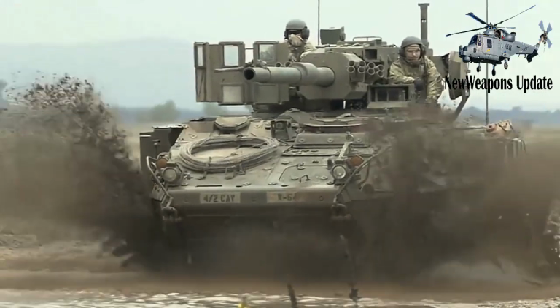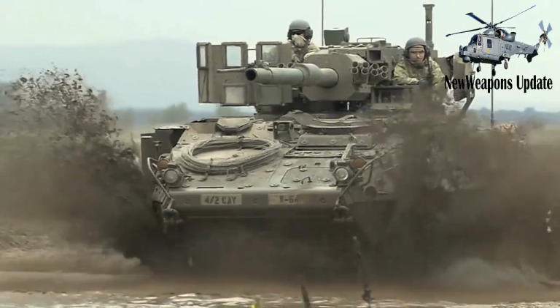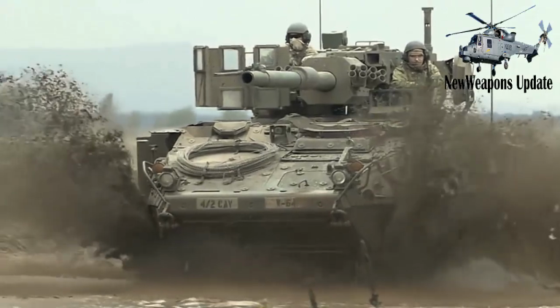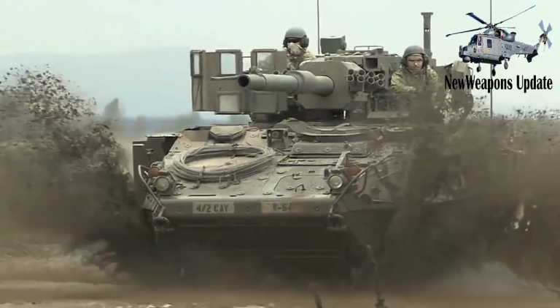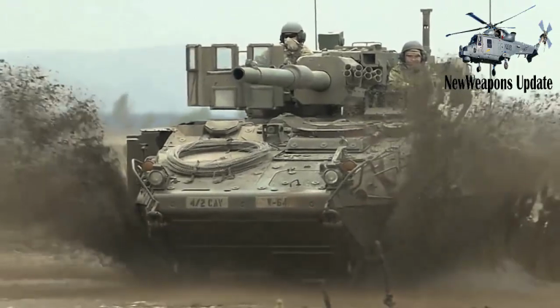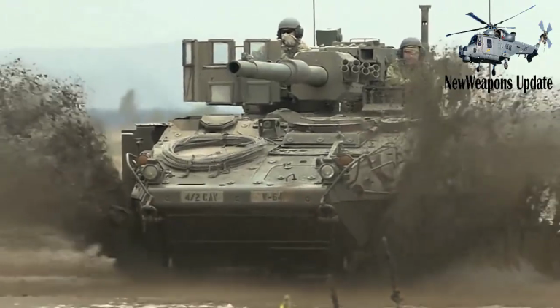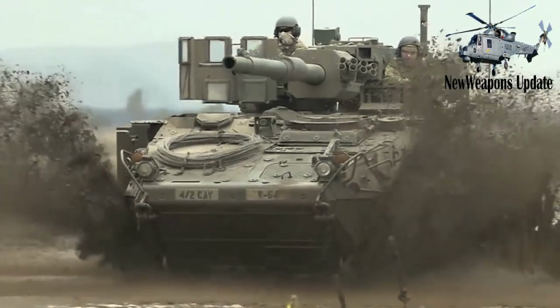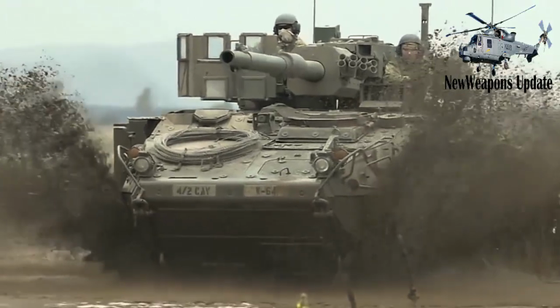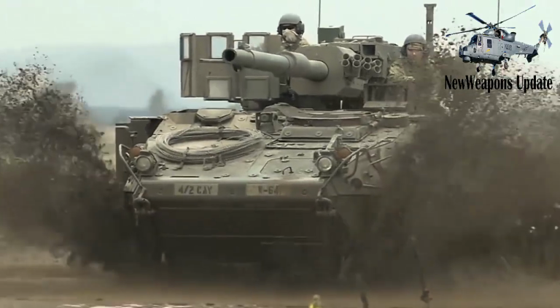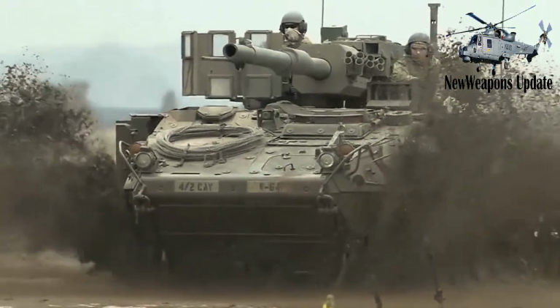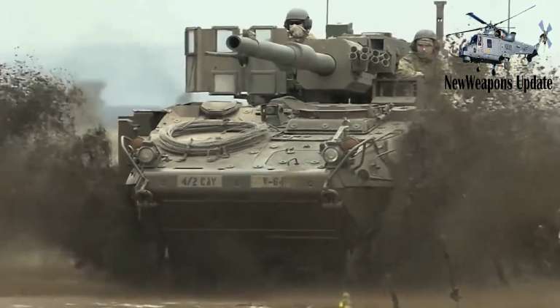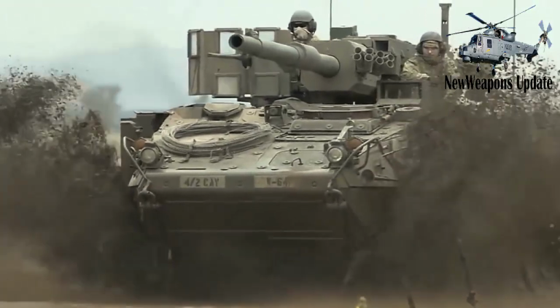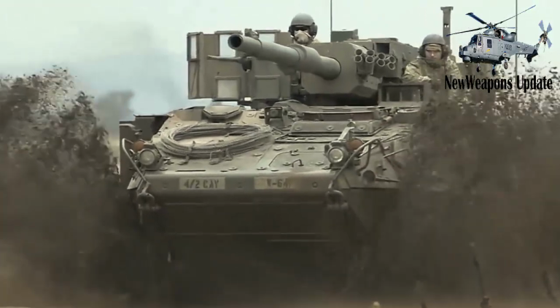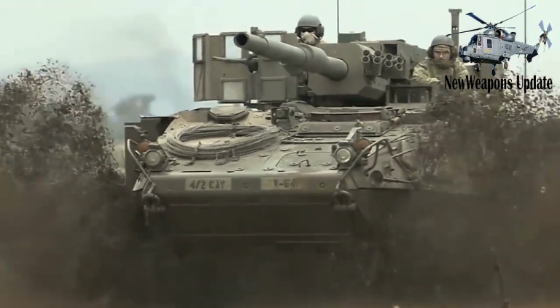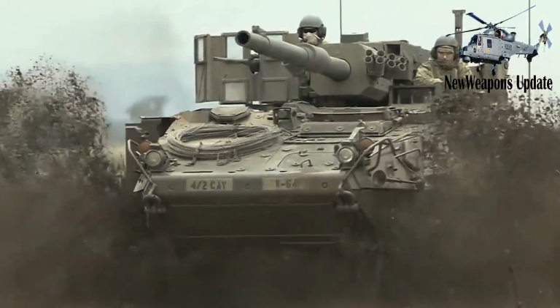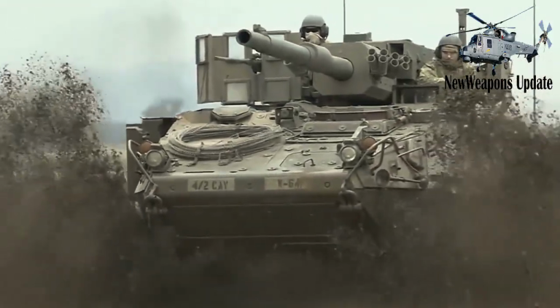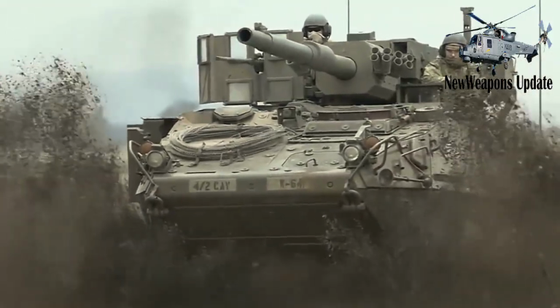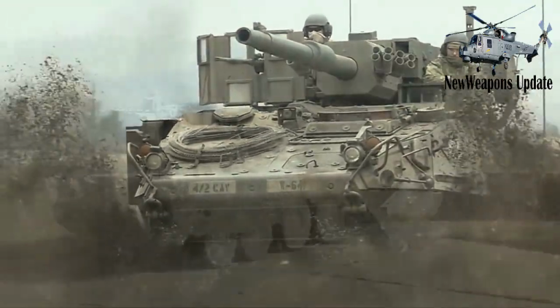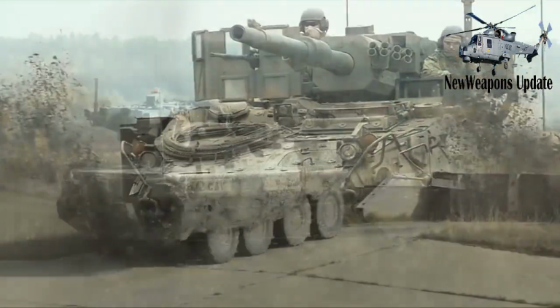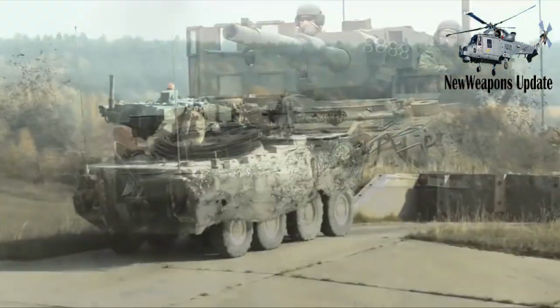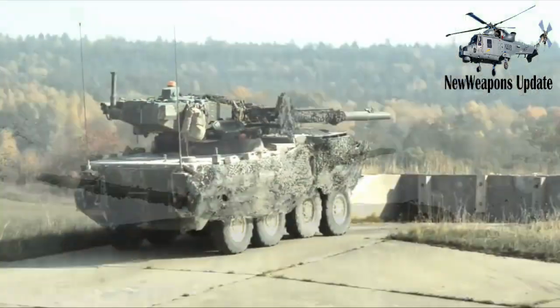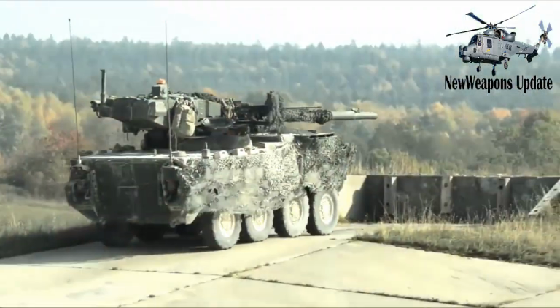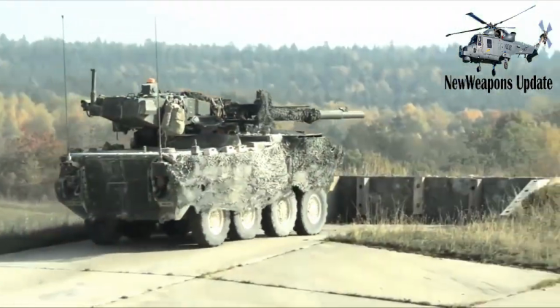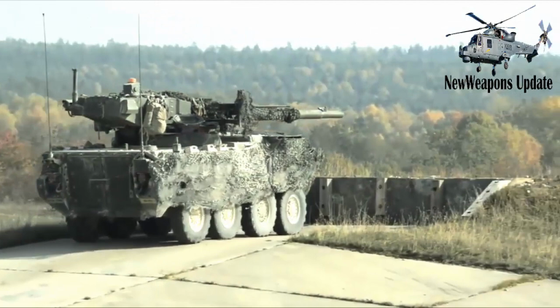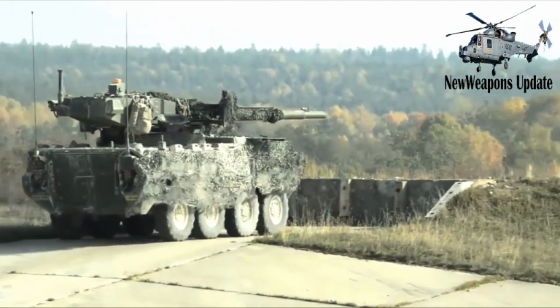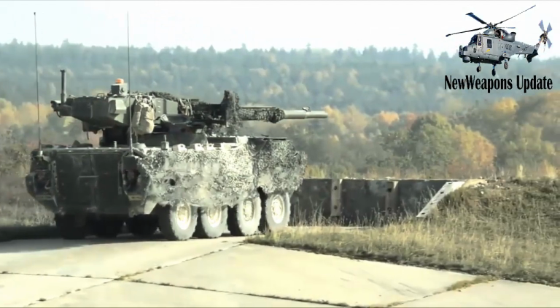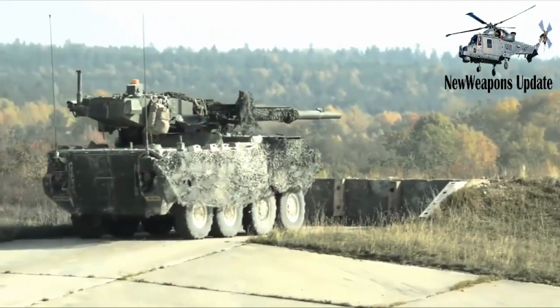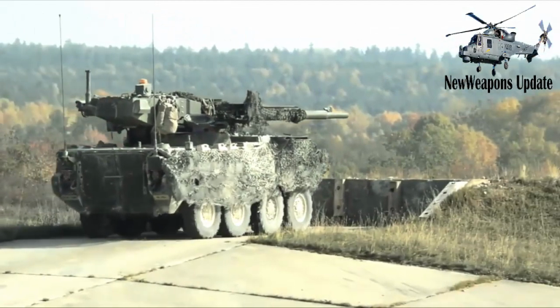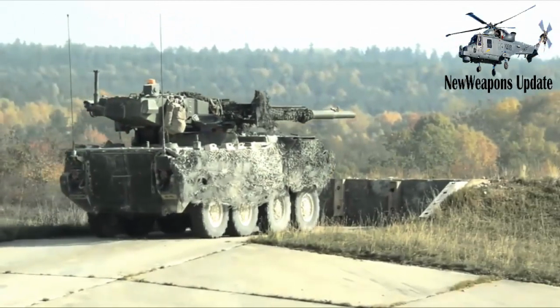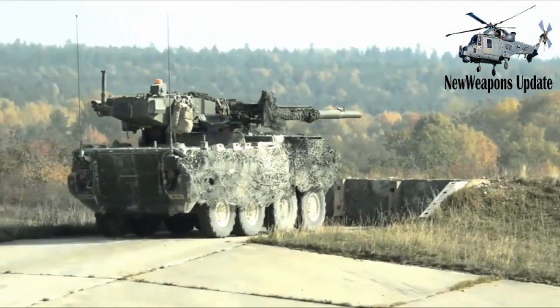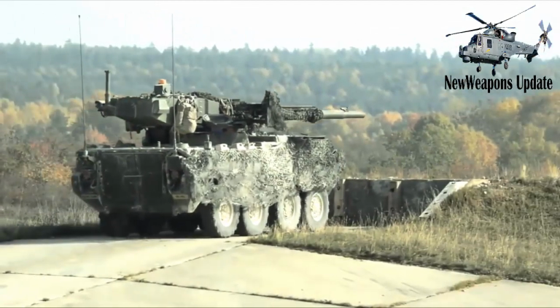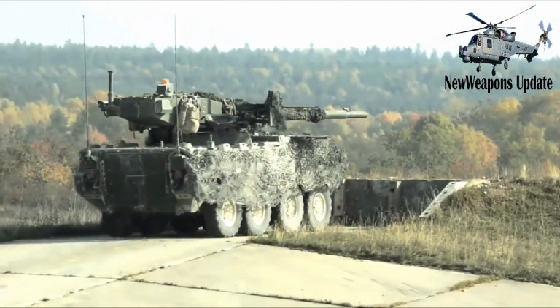The DVH-equipped Stryker Brigade Combat Team, SBCT, has the same mission profile as a non-DVH equipped SBCT.